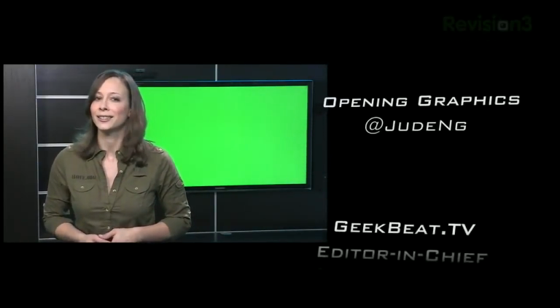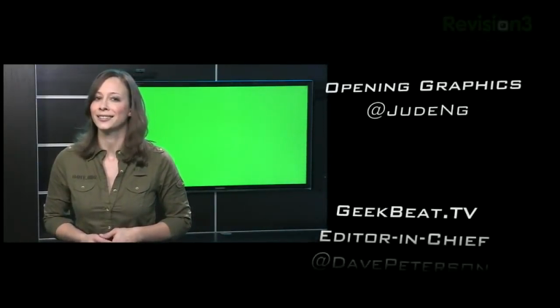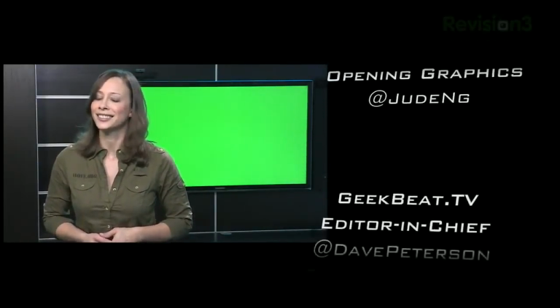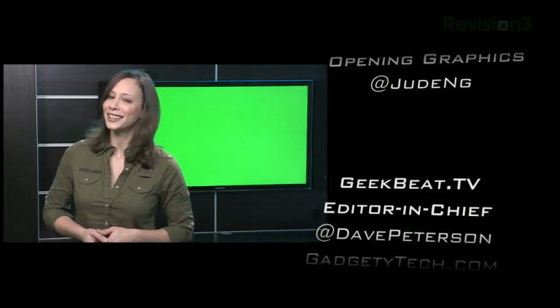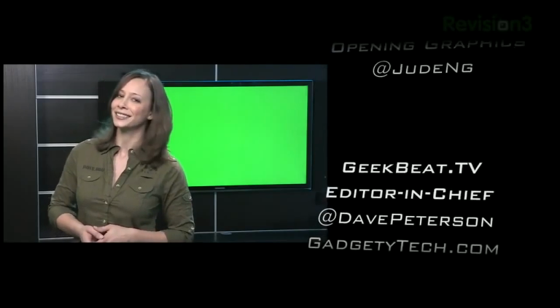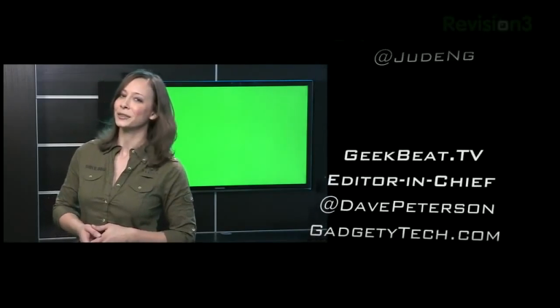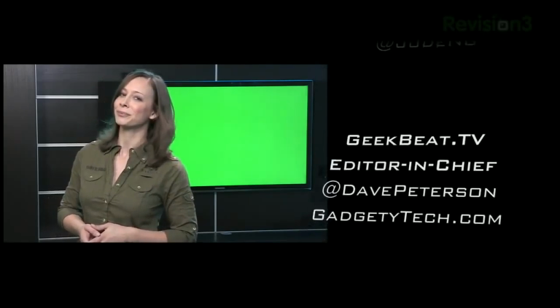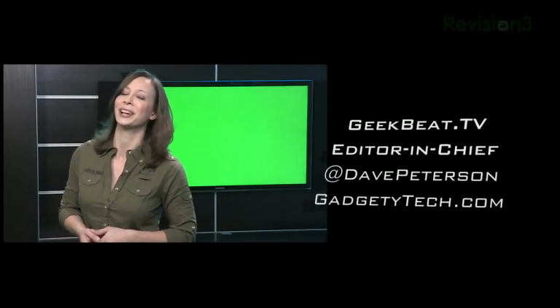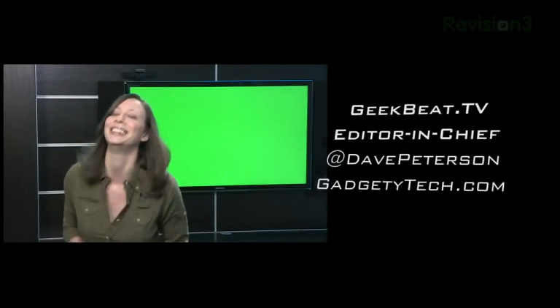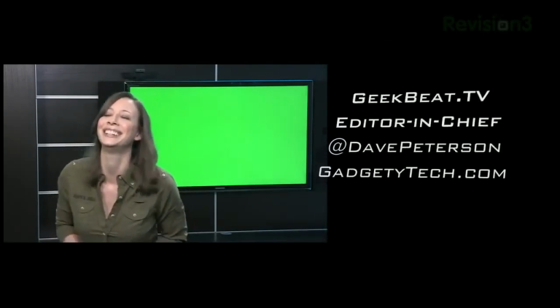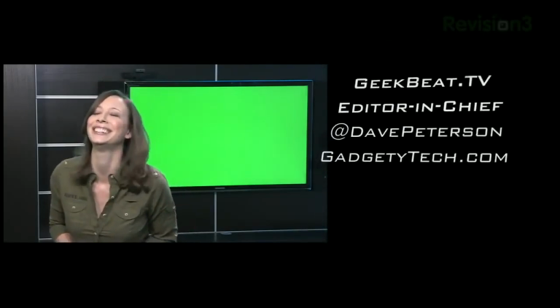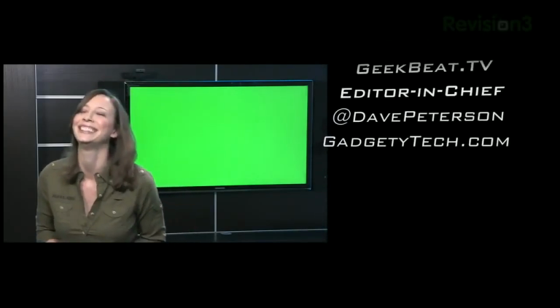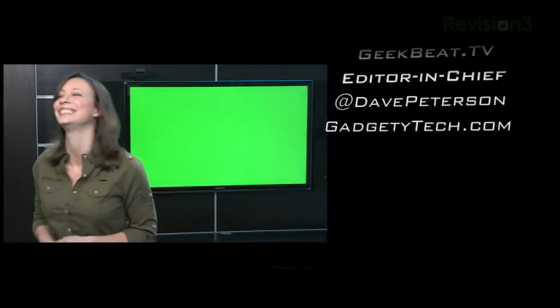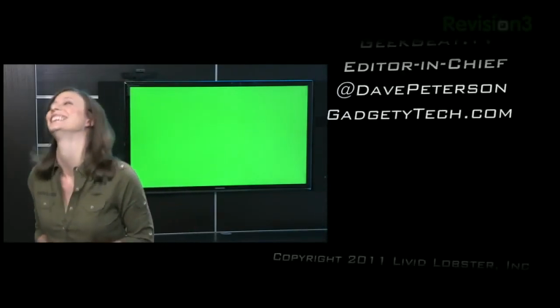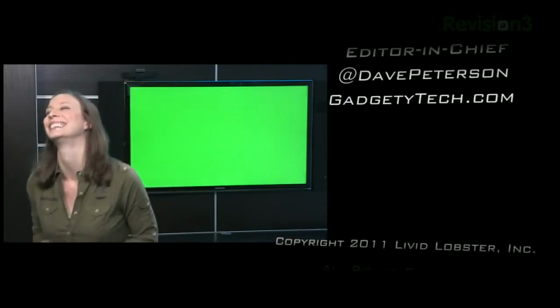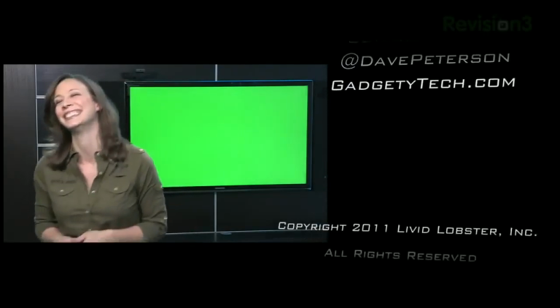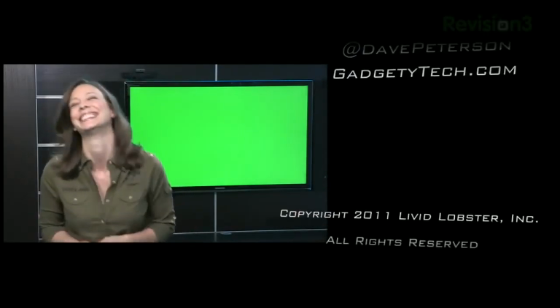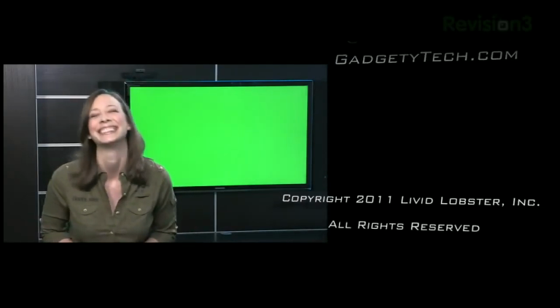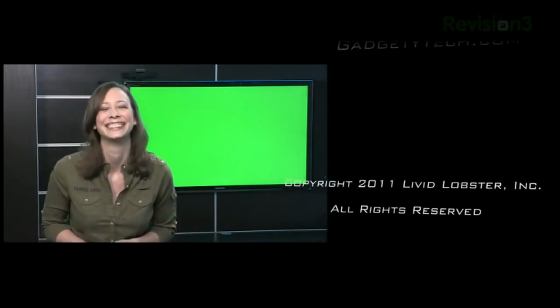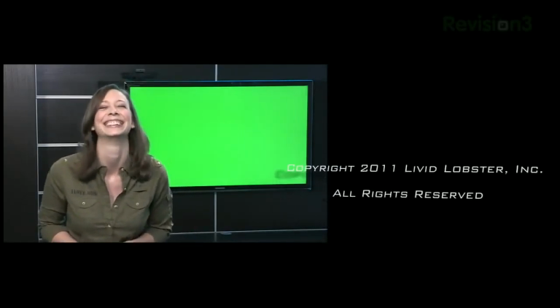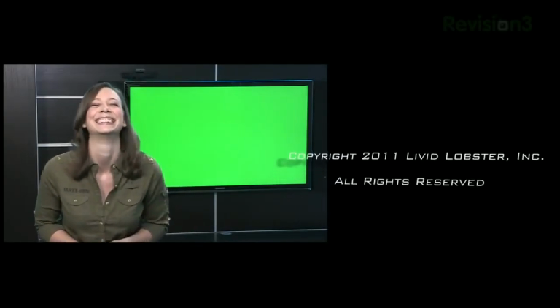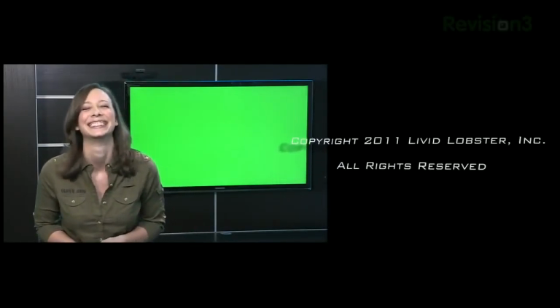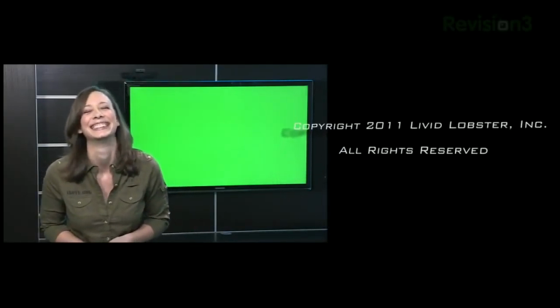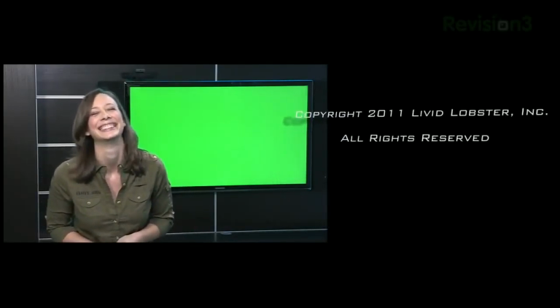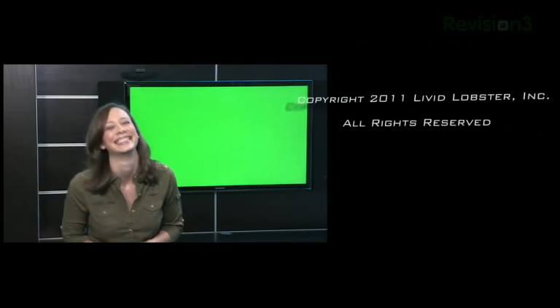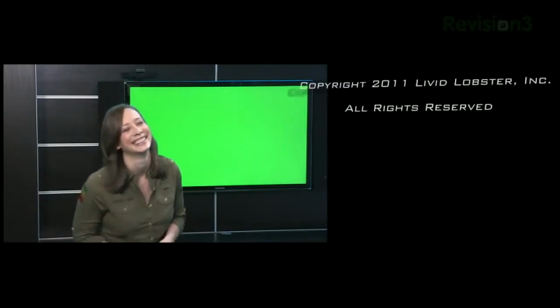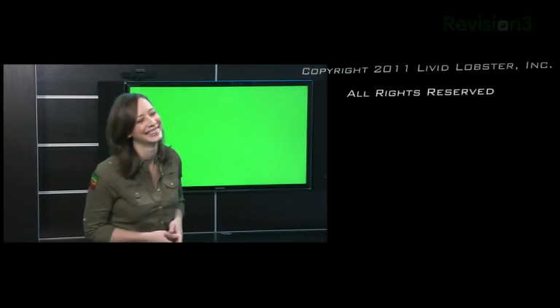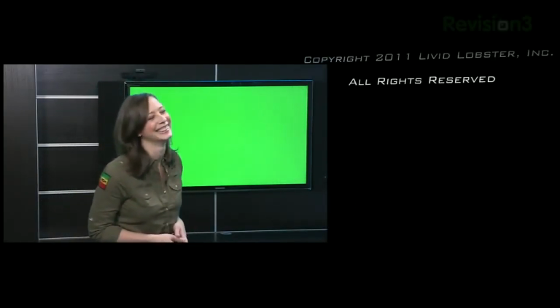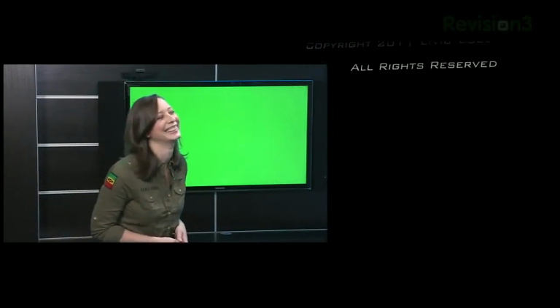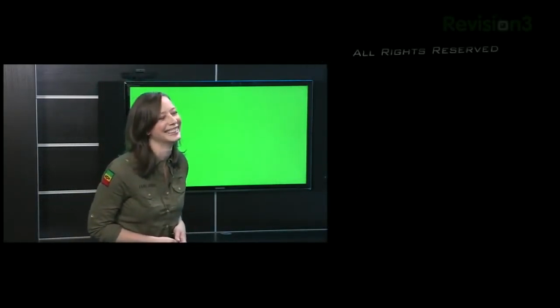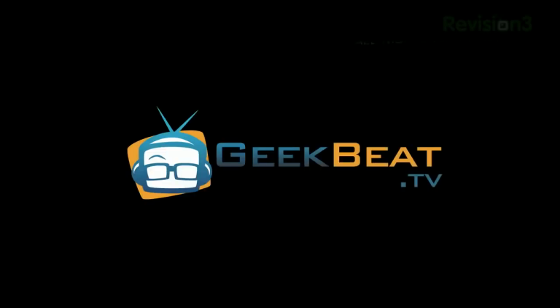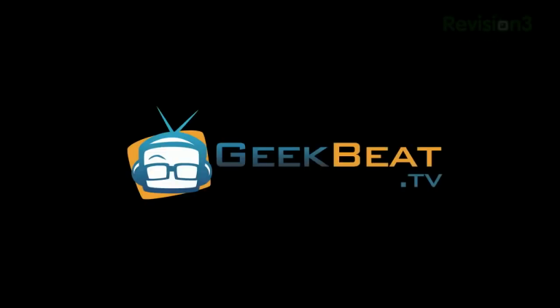That's it for today. Thank you so much for watching. I'm Callie Lewis. Bye!